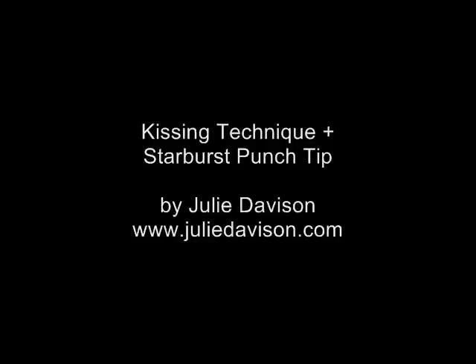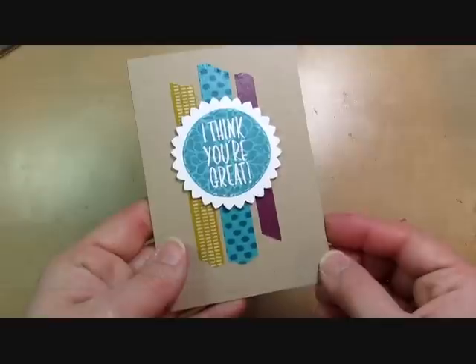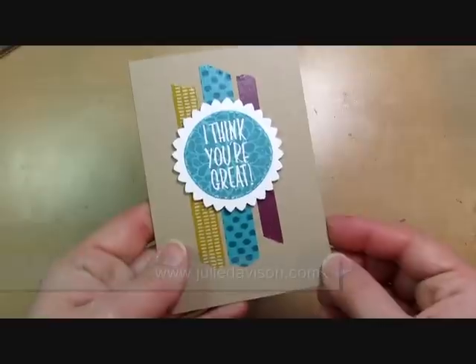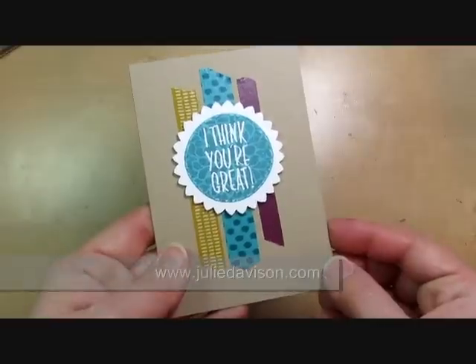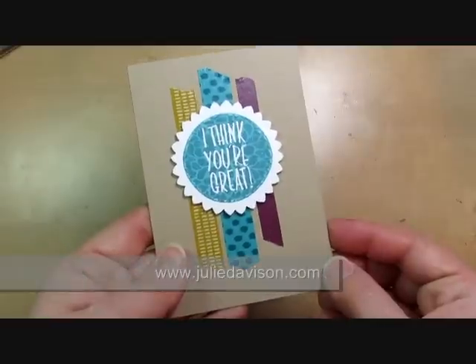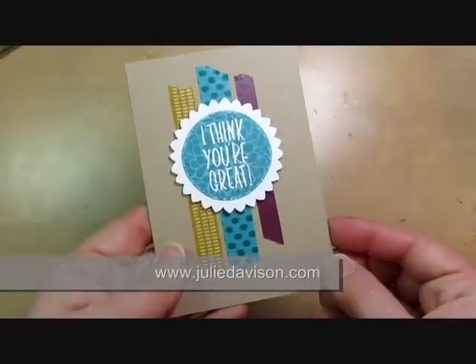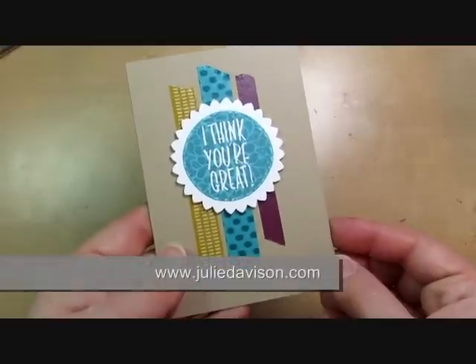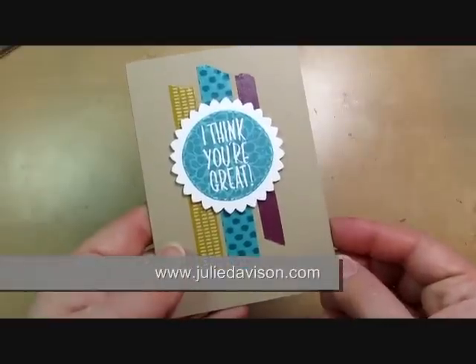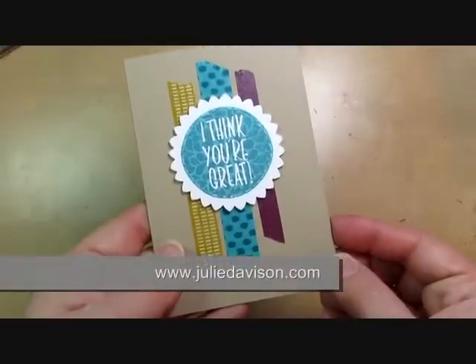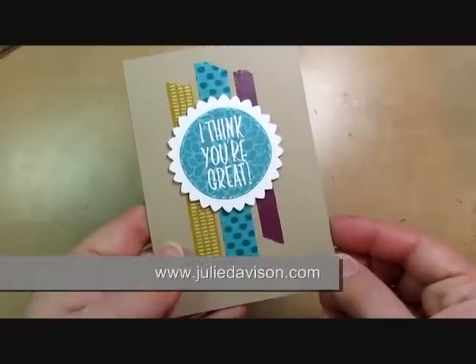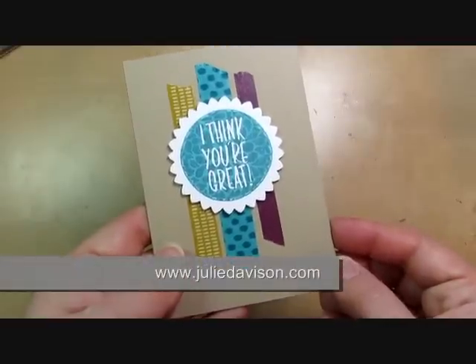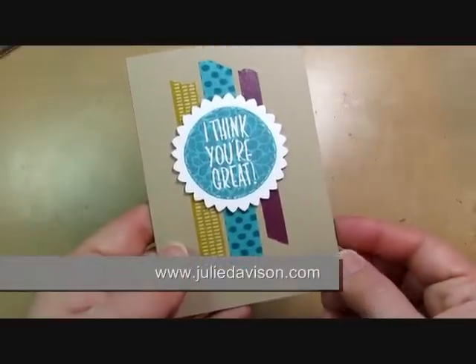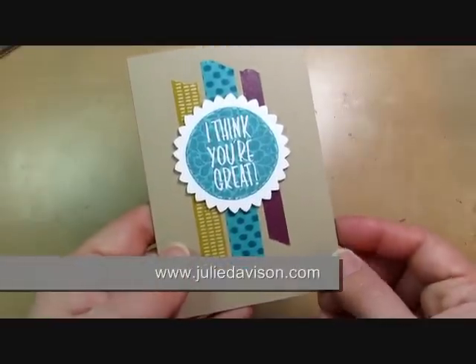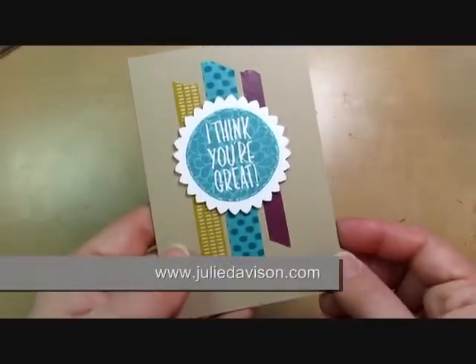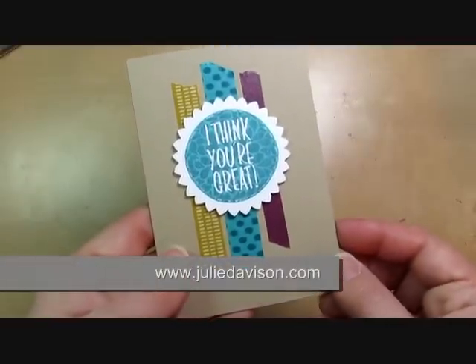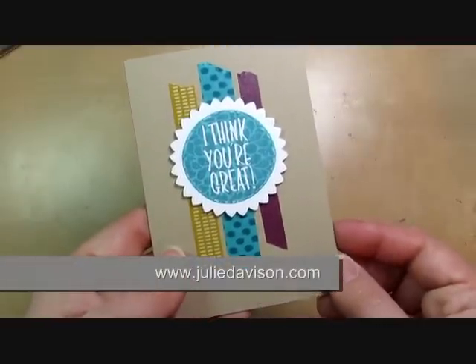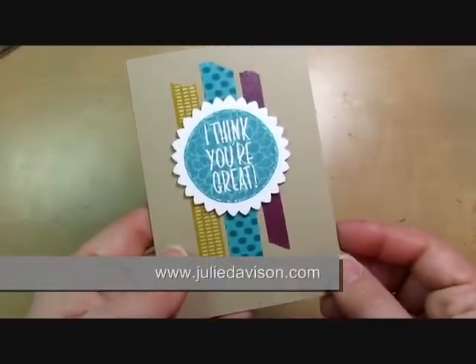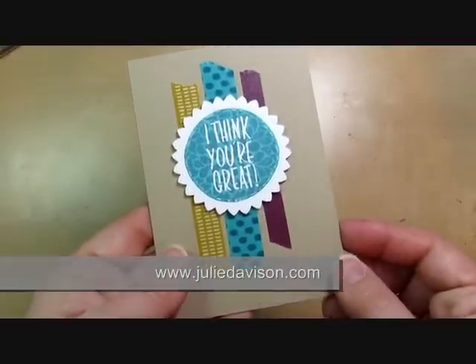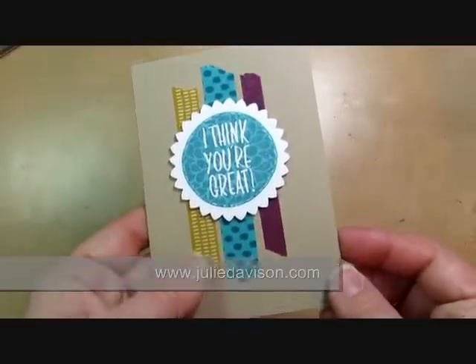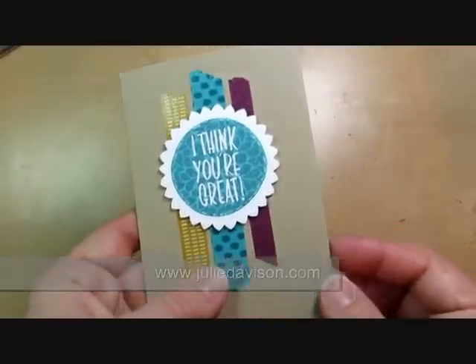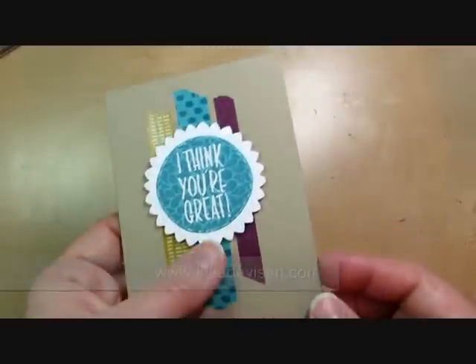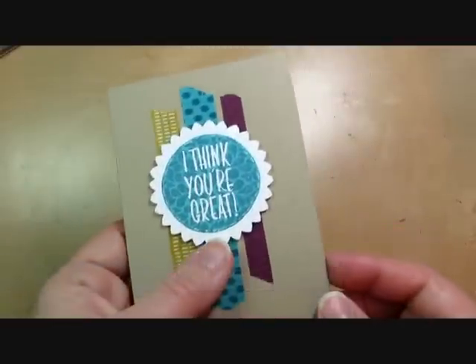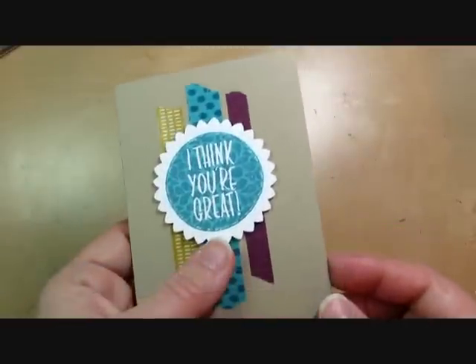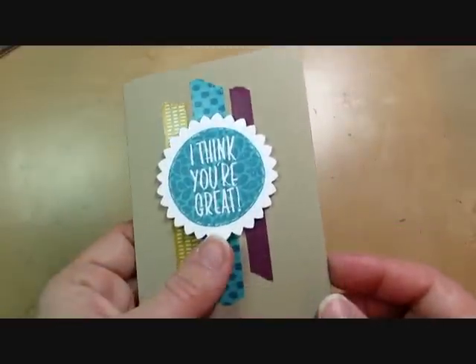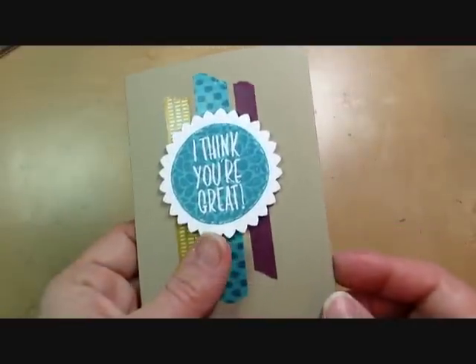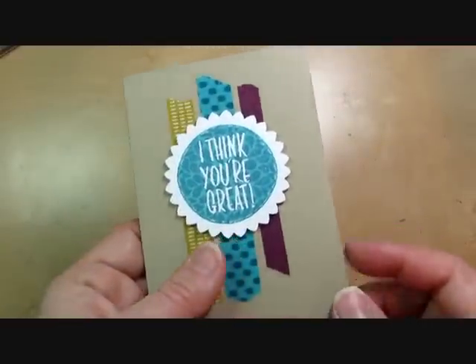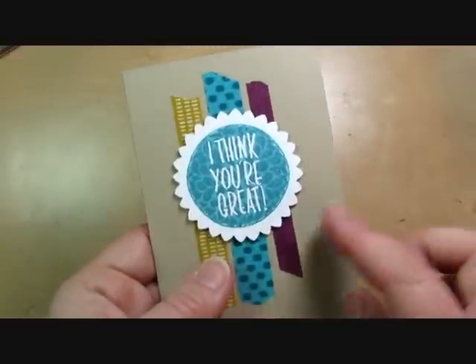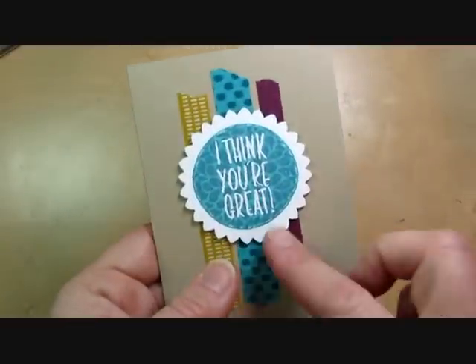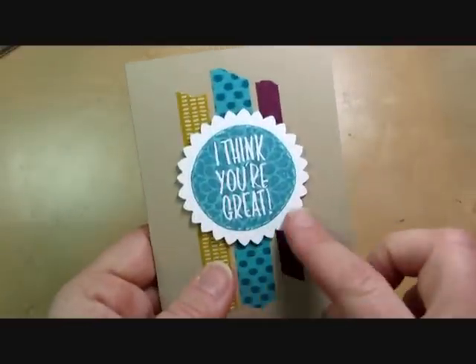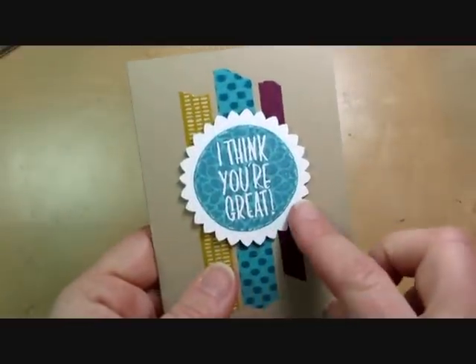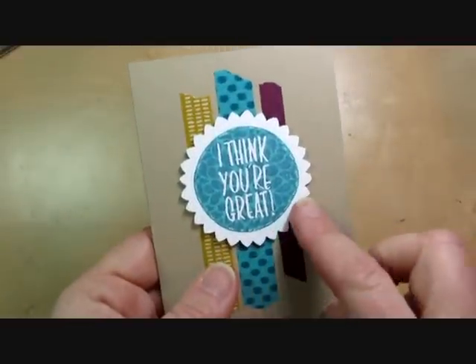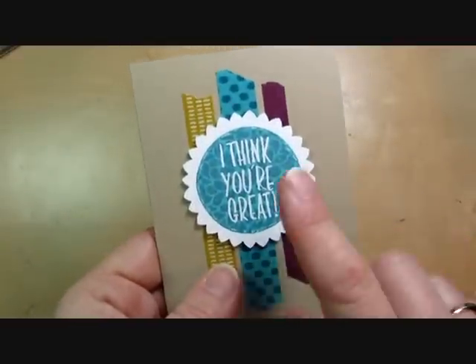Hi there! It's Julie Davison from juliedavison.com. Today I'm going to show you this cute little card with a few tips.